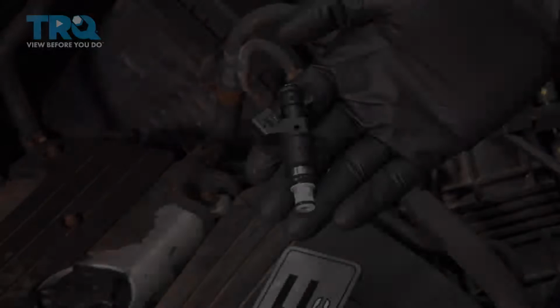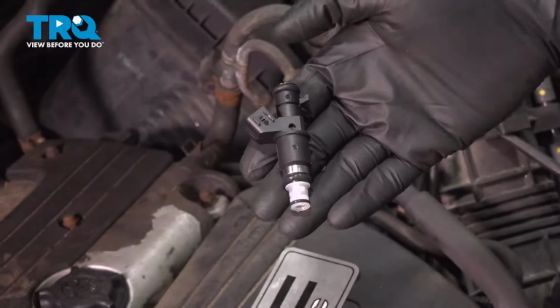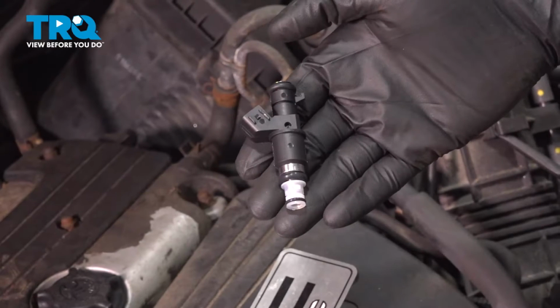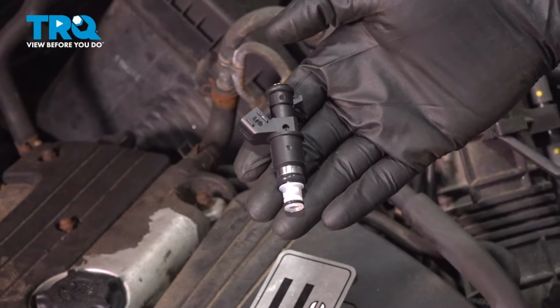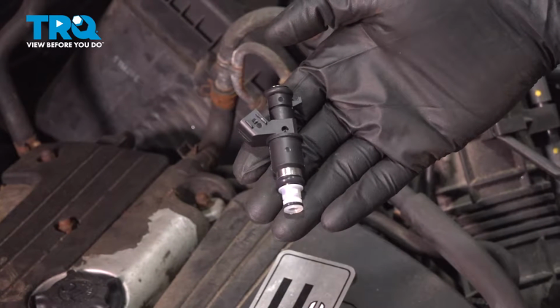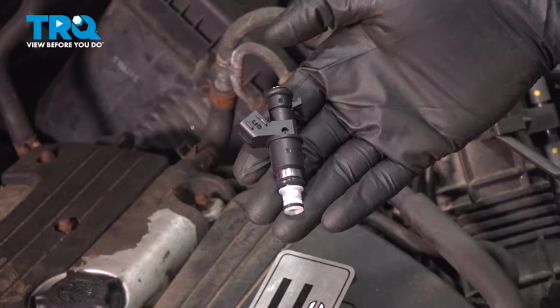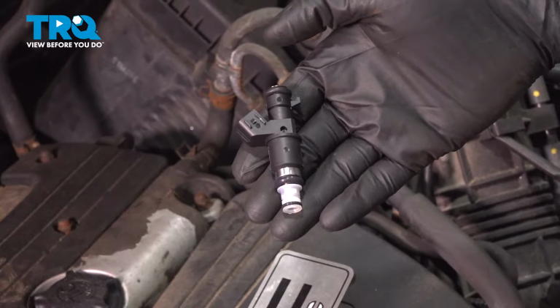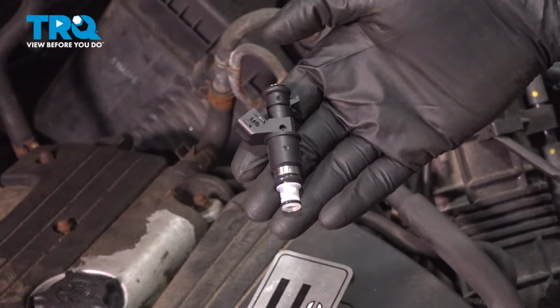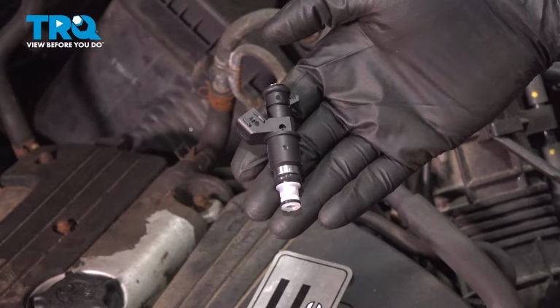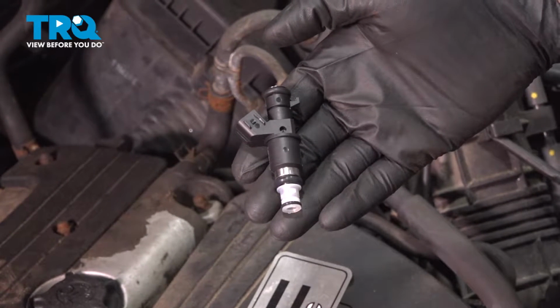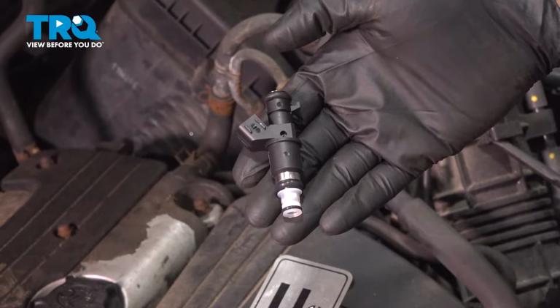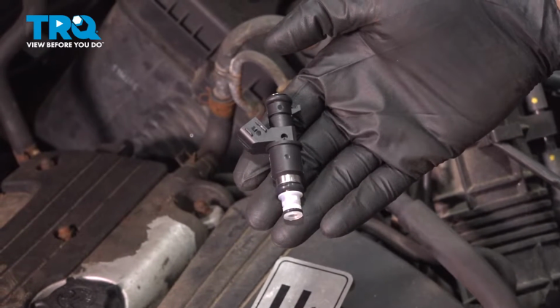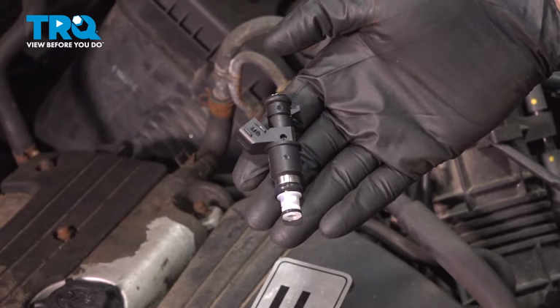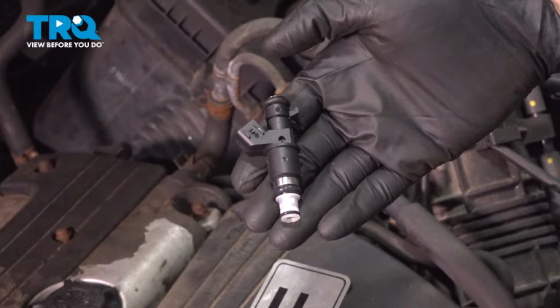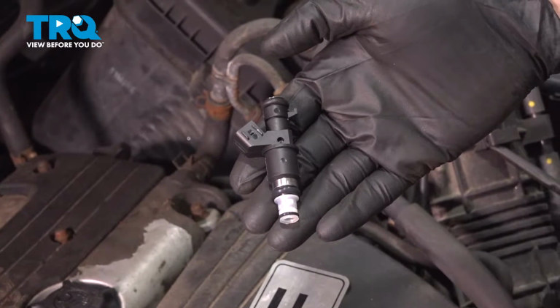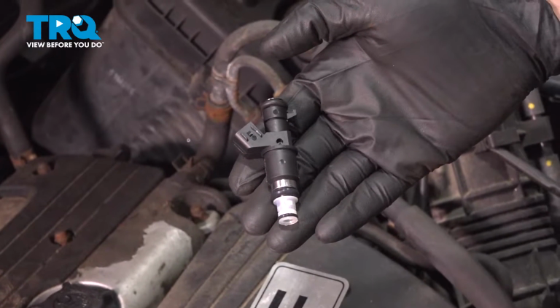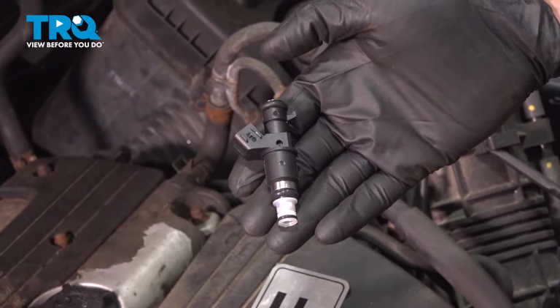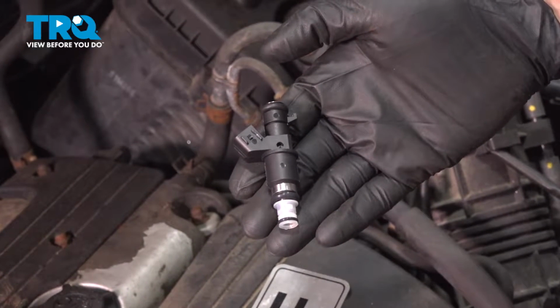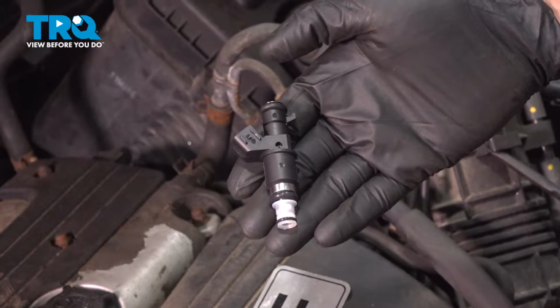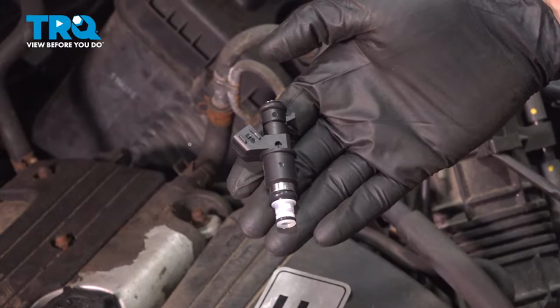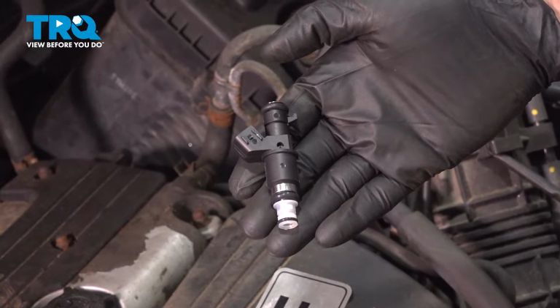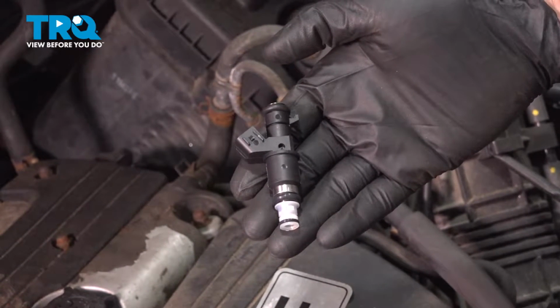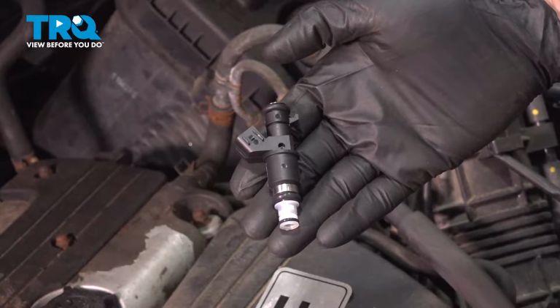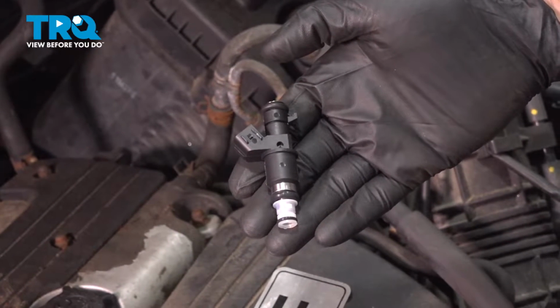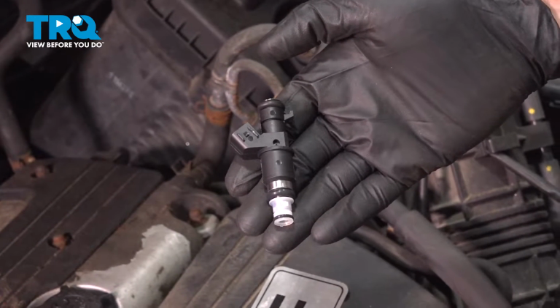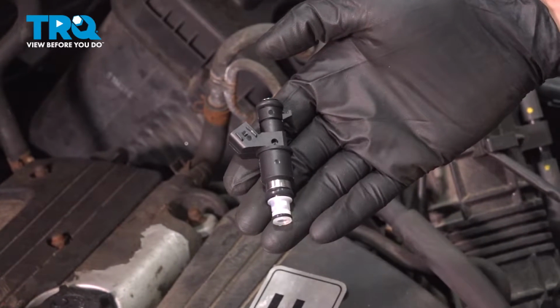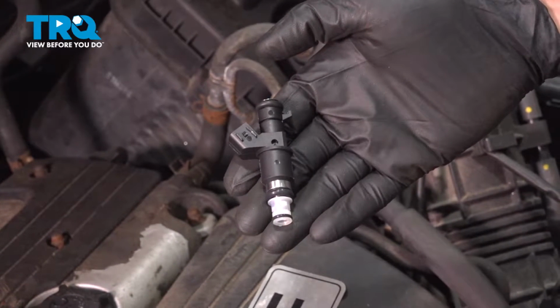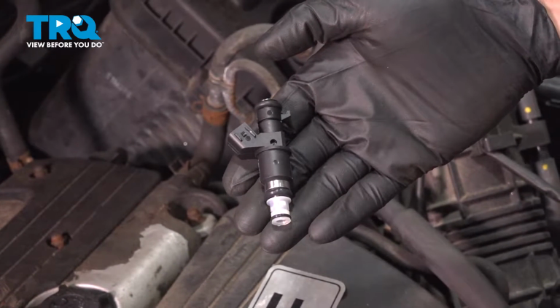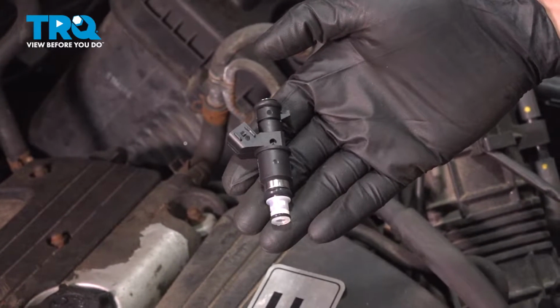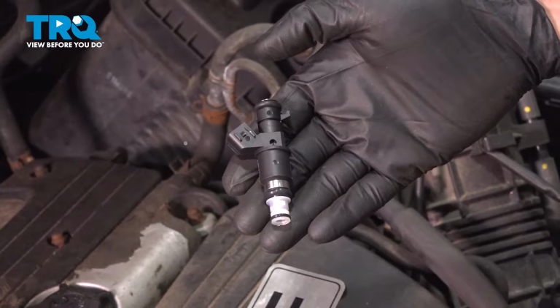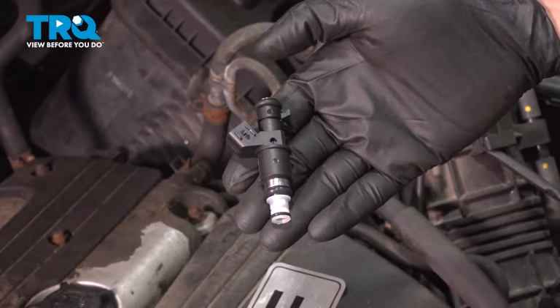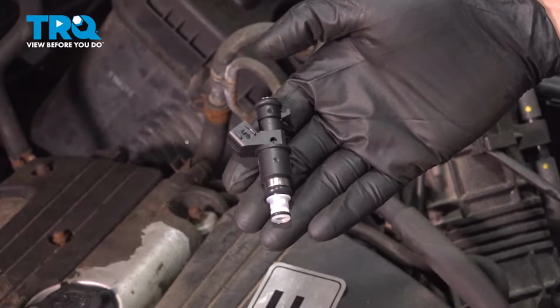In this video, we're going to be replacing the fuel injector in this 2005 Honda Element.